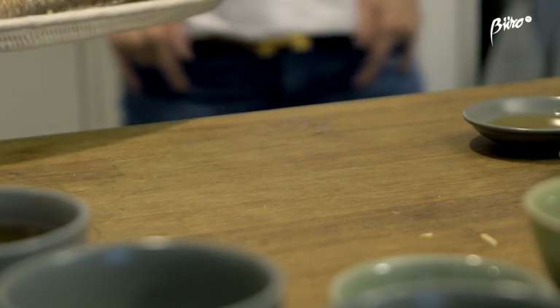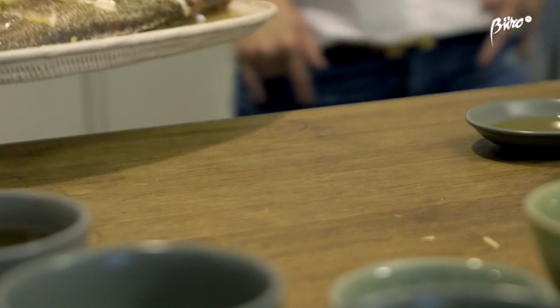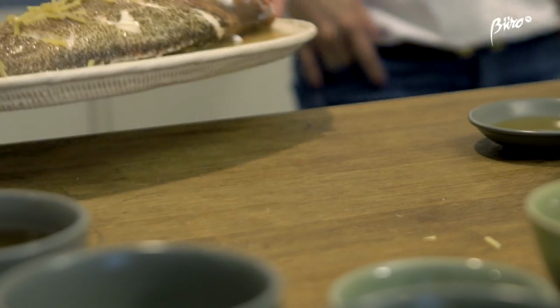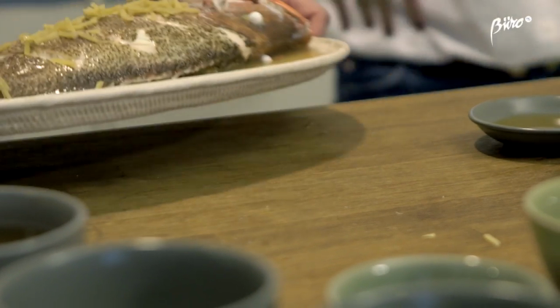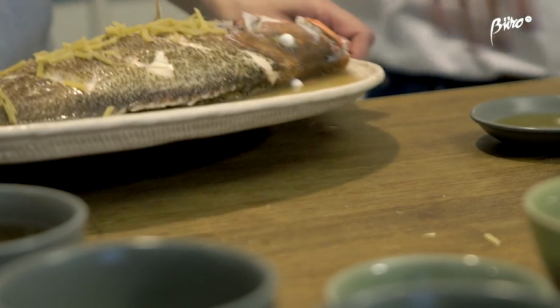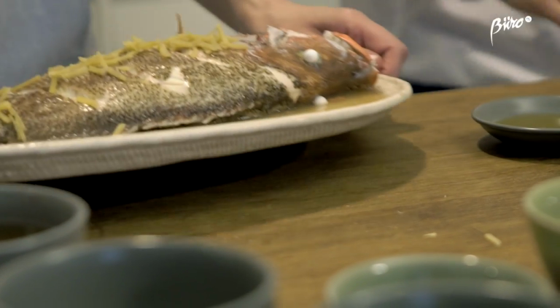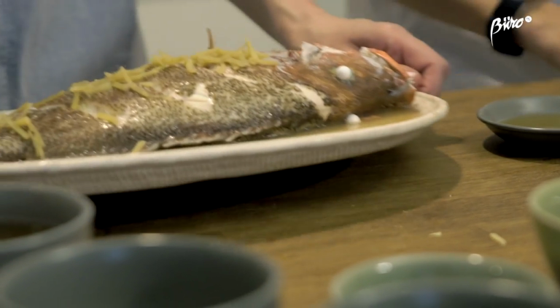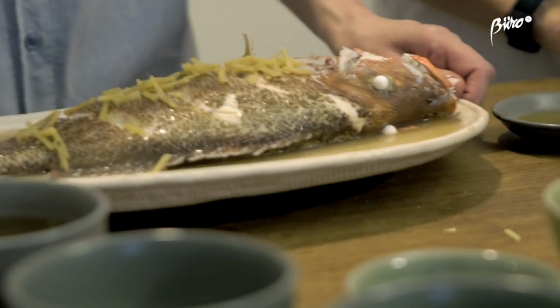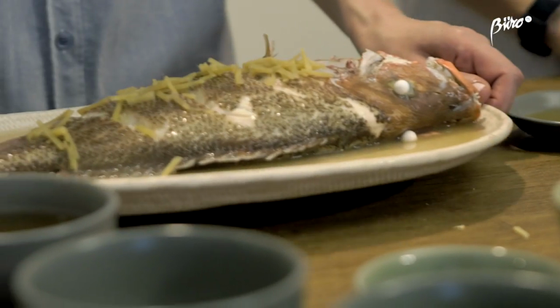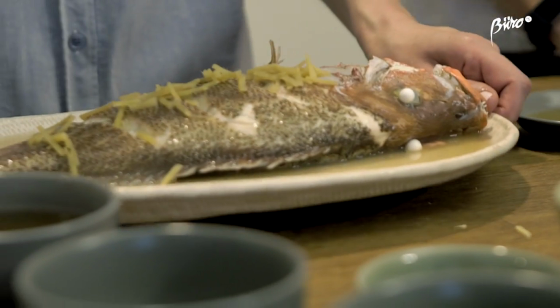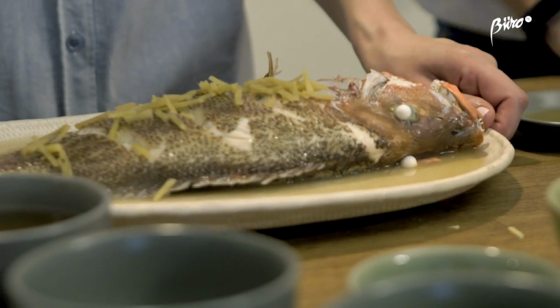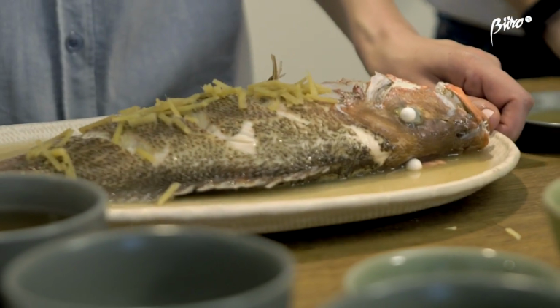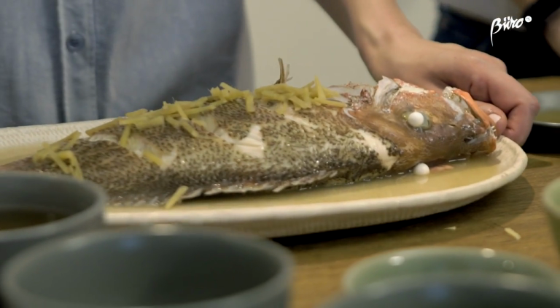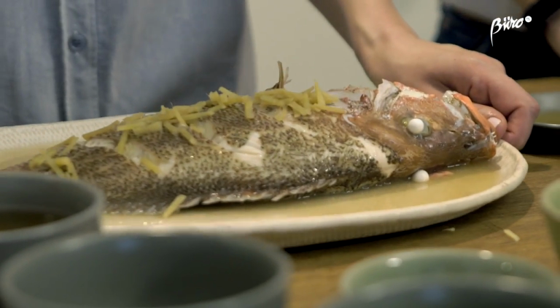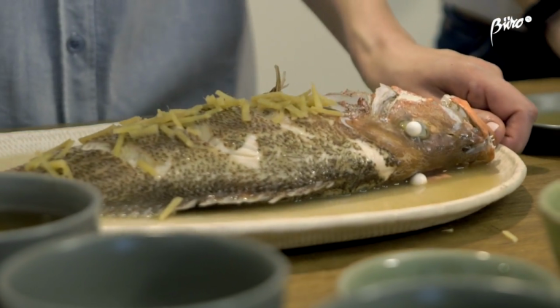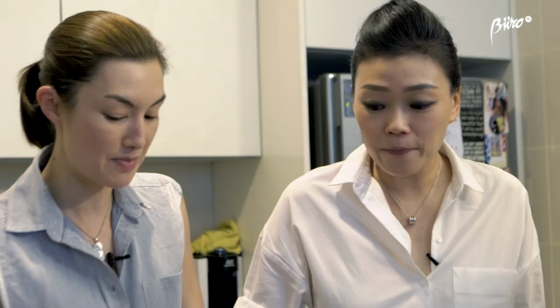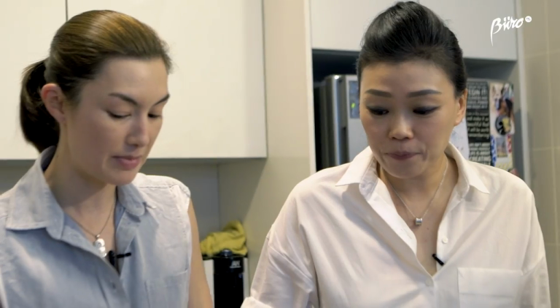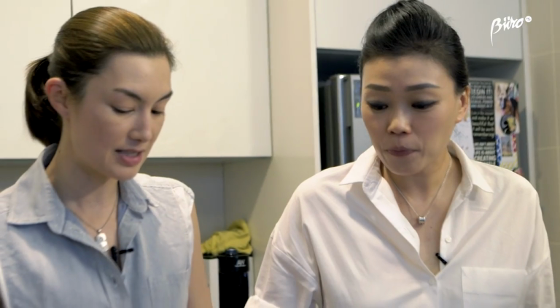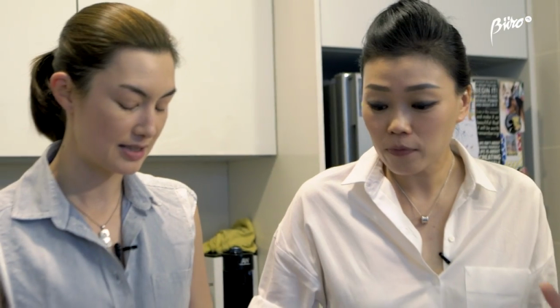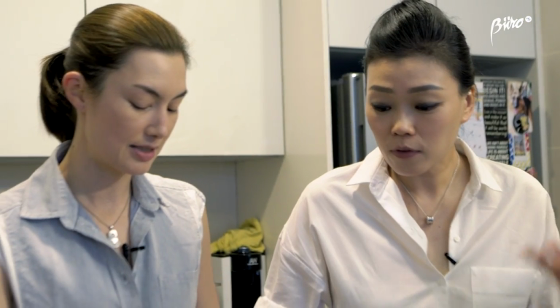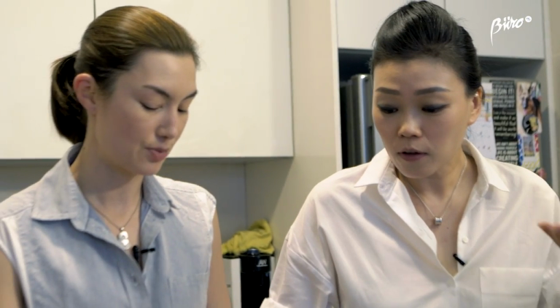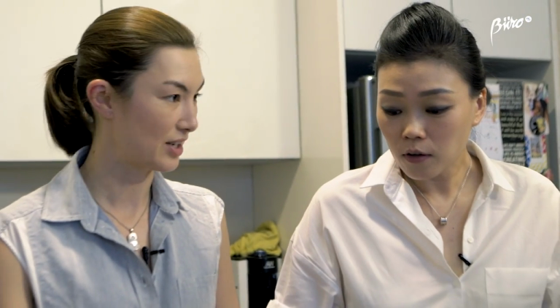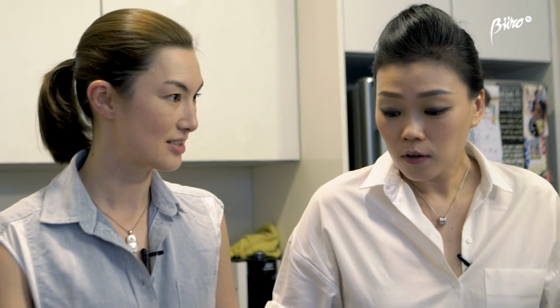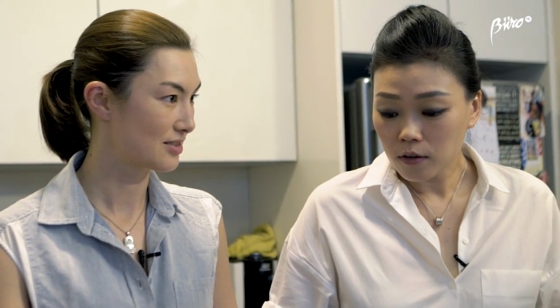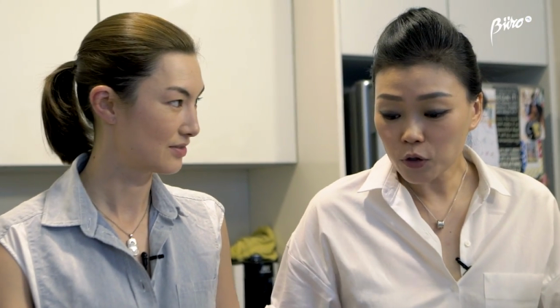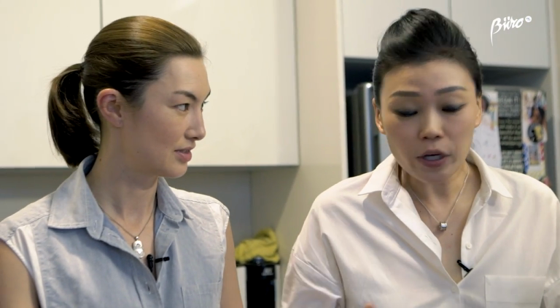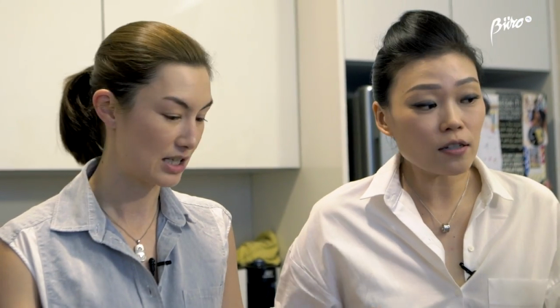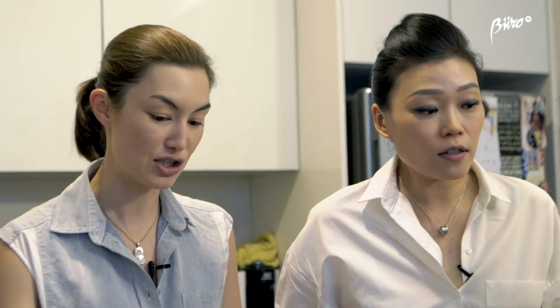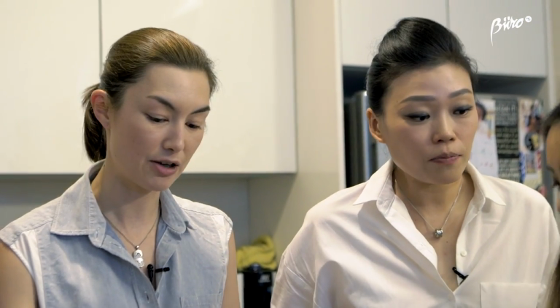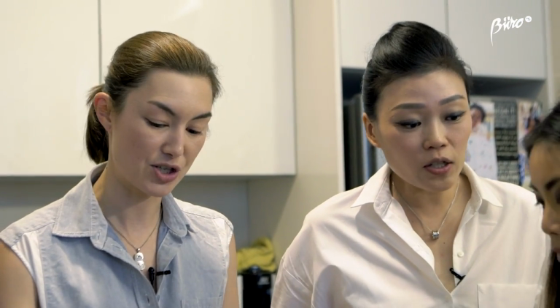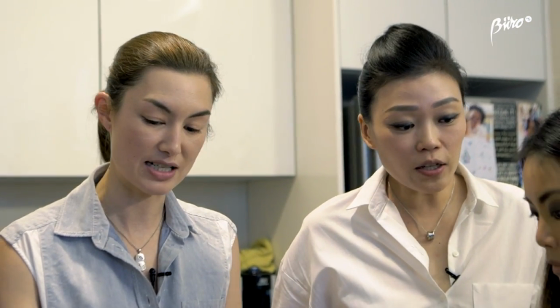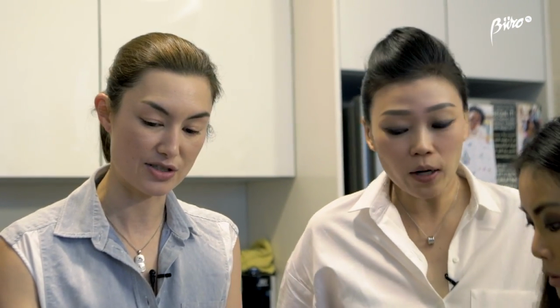So how do you test that it's cooked? The meat is white — it cannot be translucent.